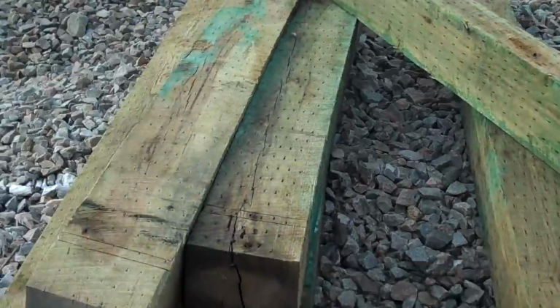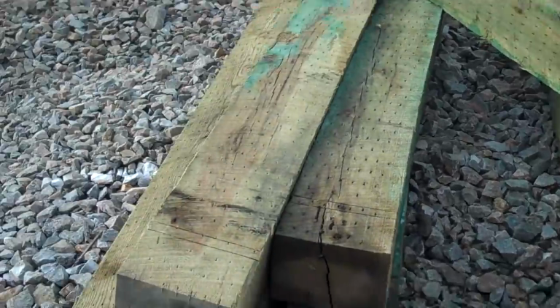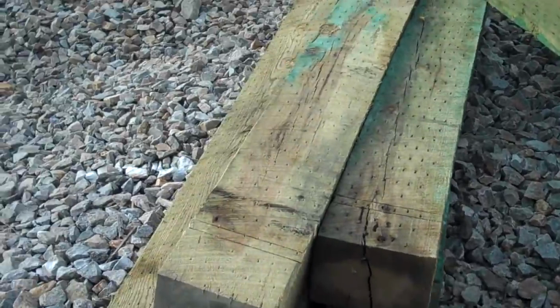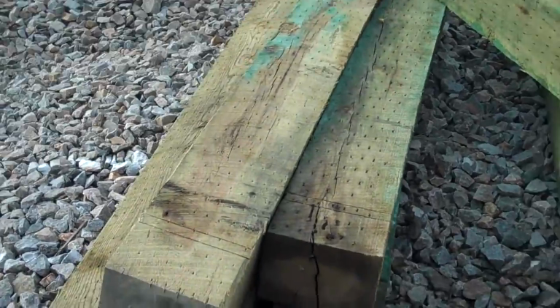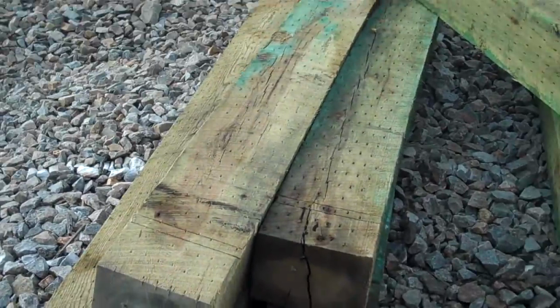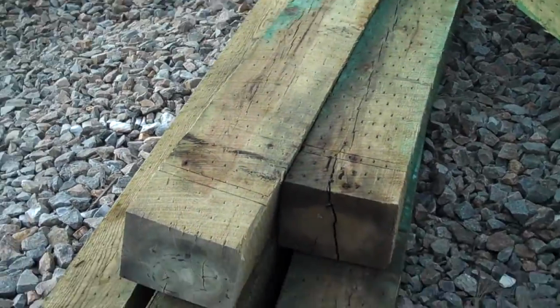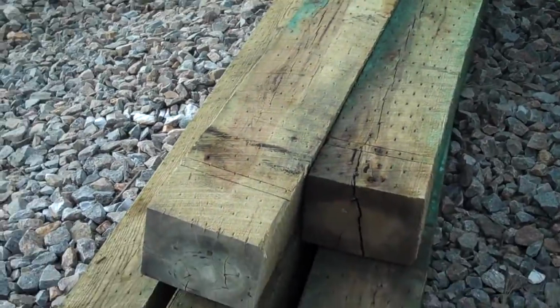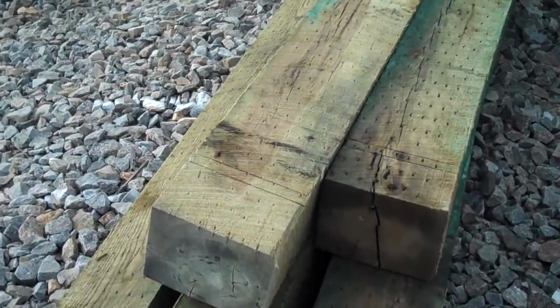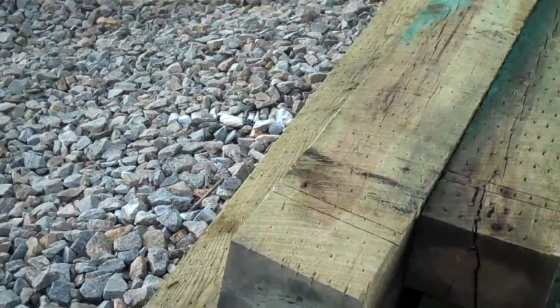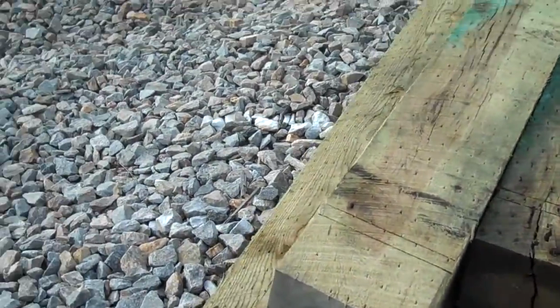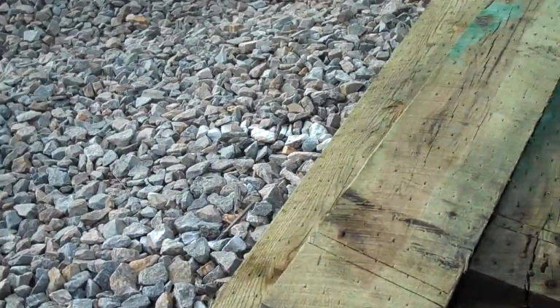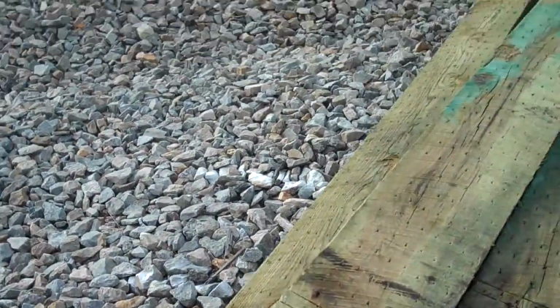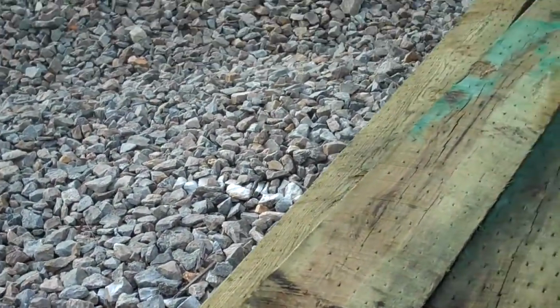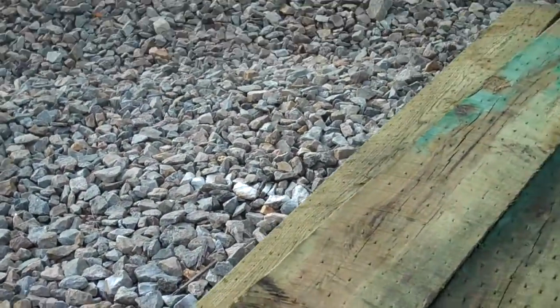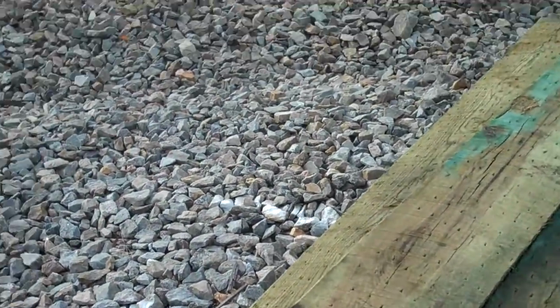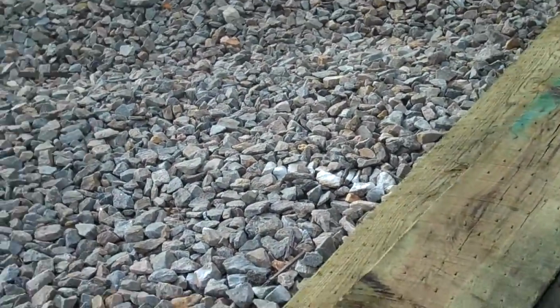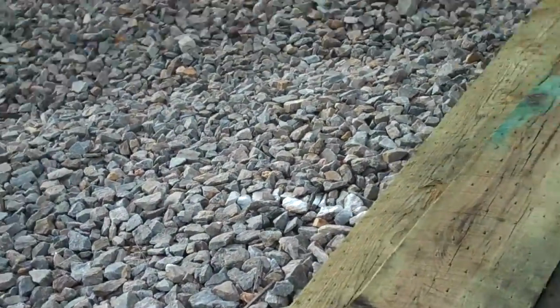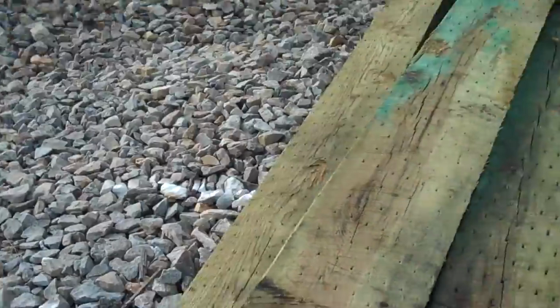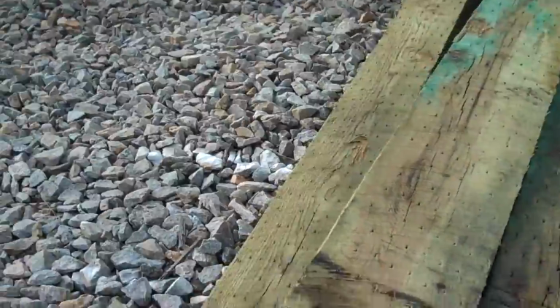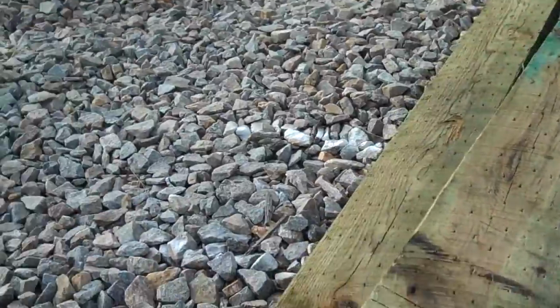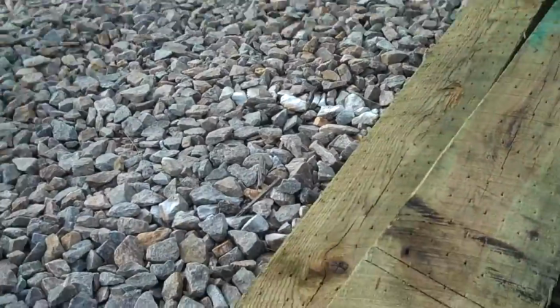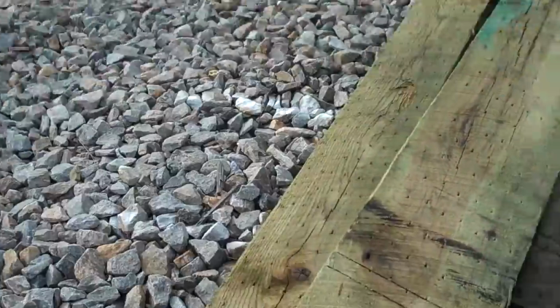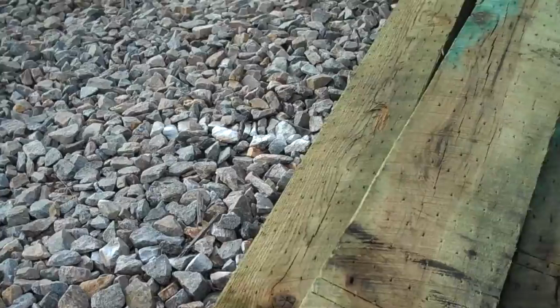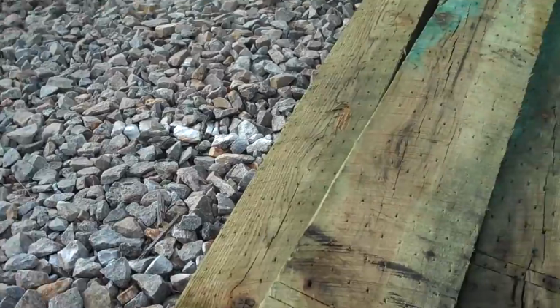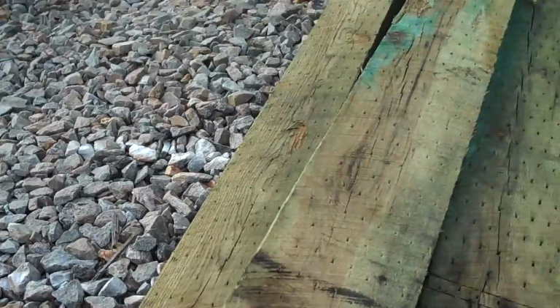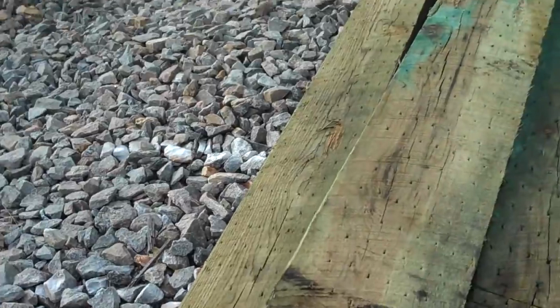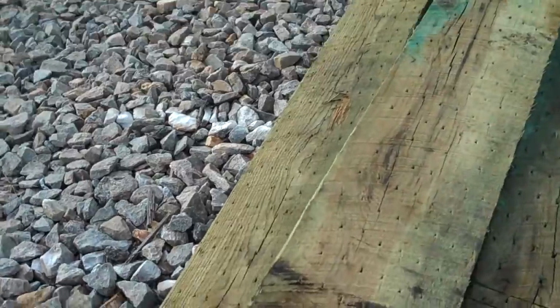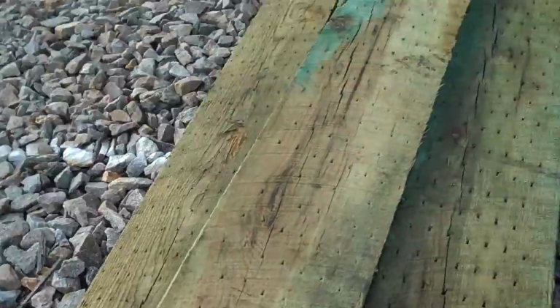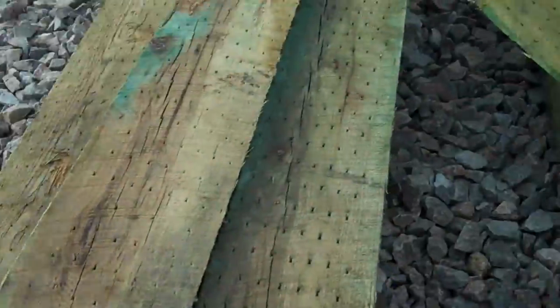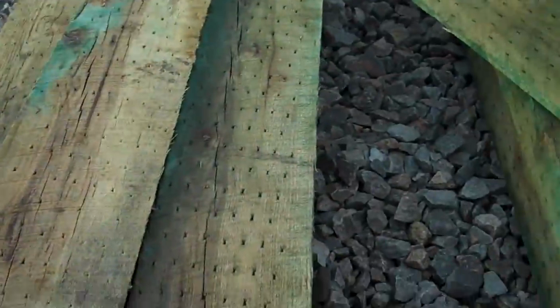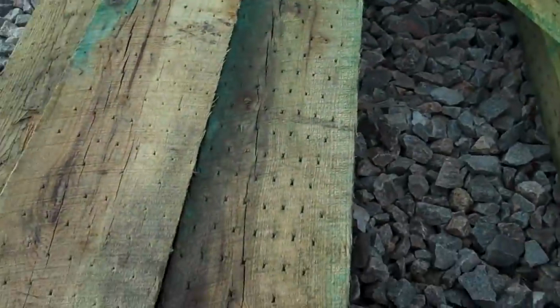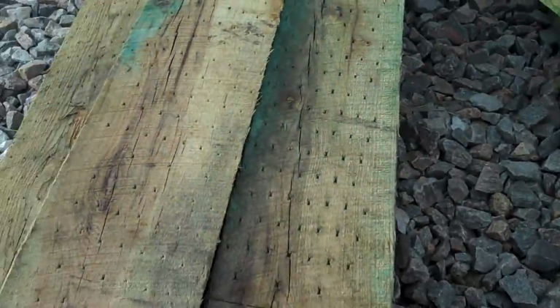So you can actually take a look at these ties — they get them from big trees, they cut them up real big, then they run them through the treater.